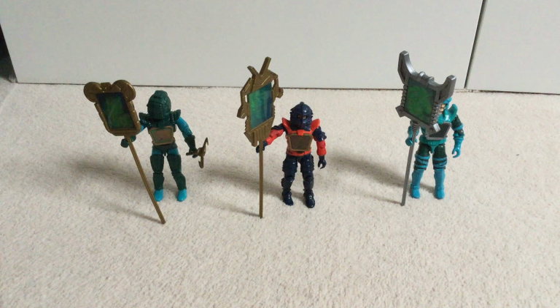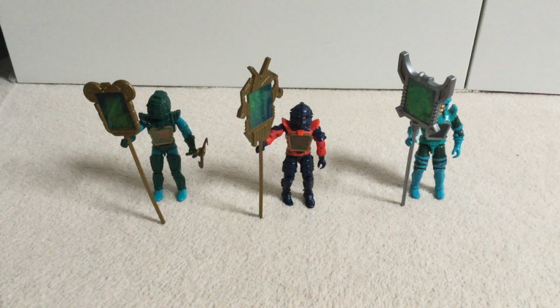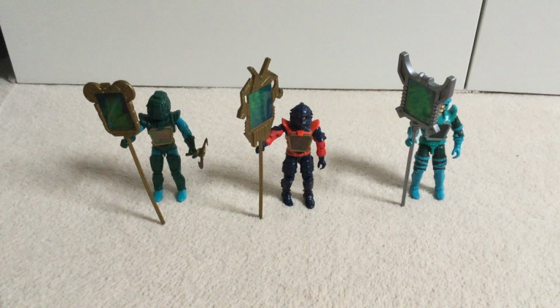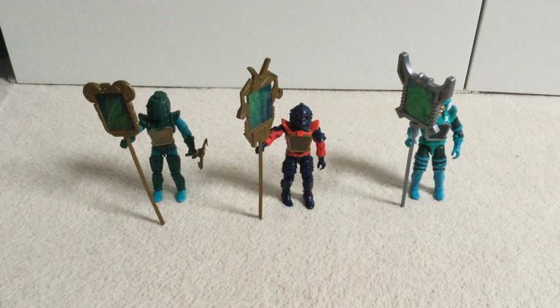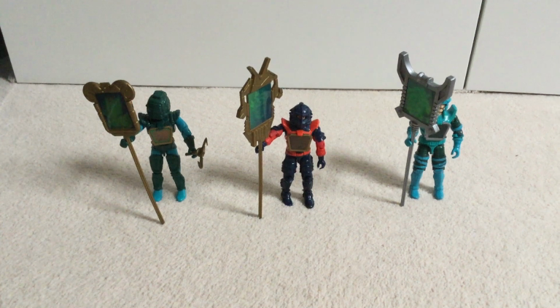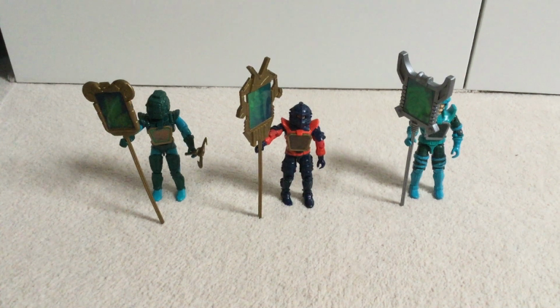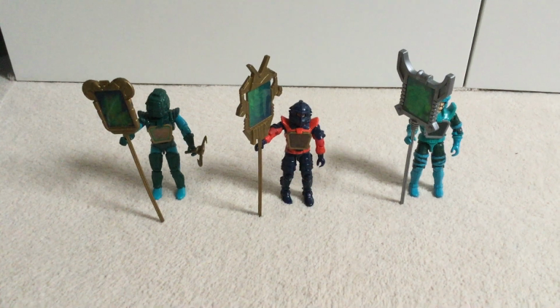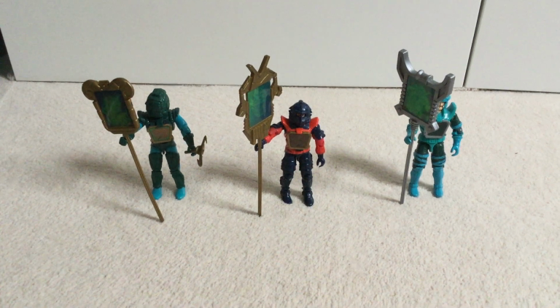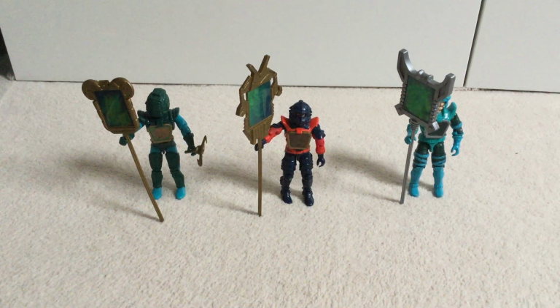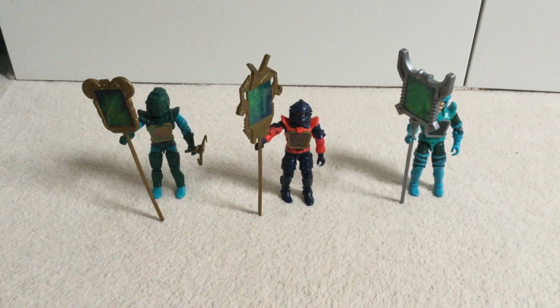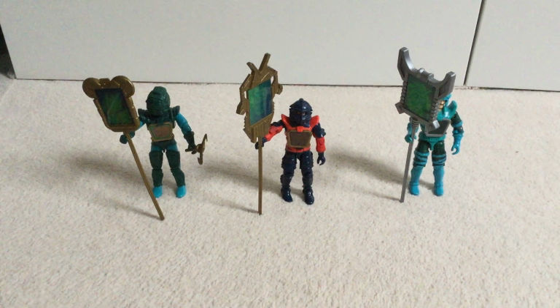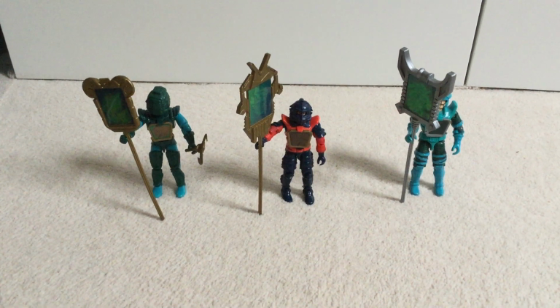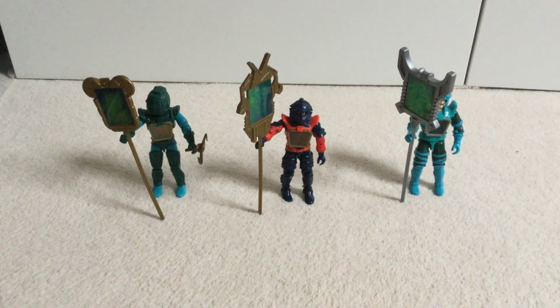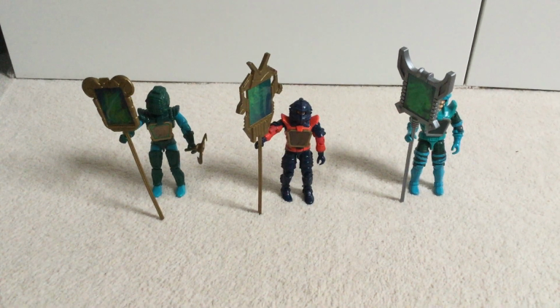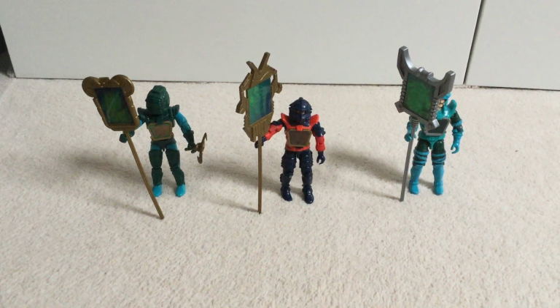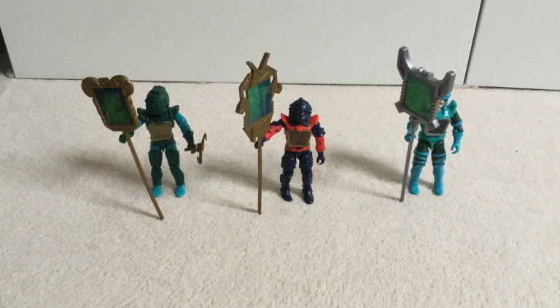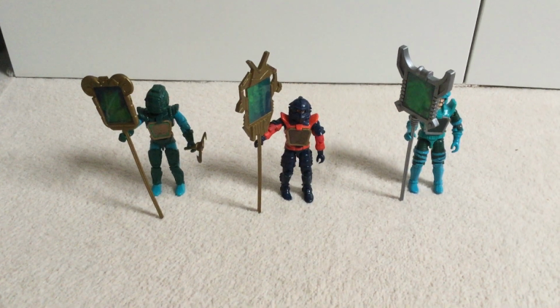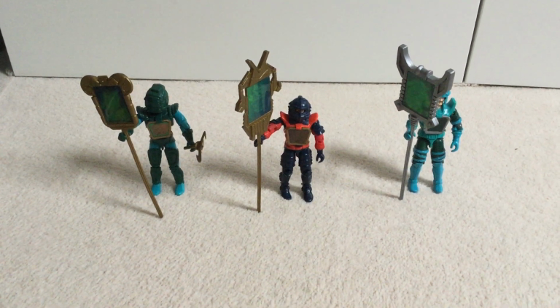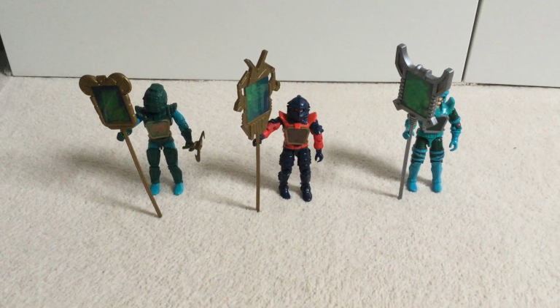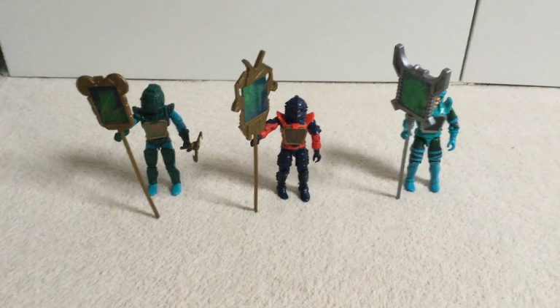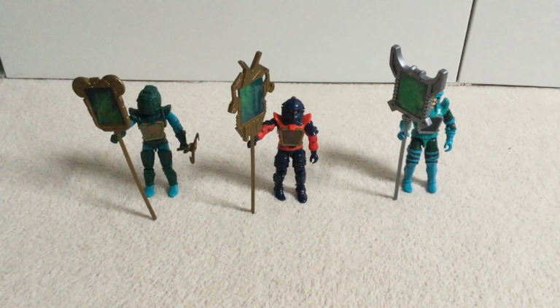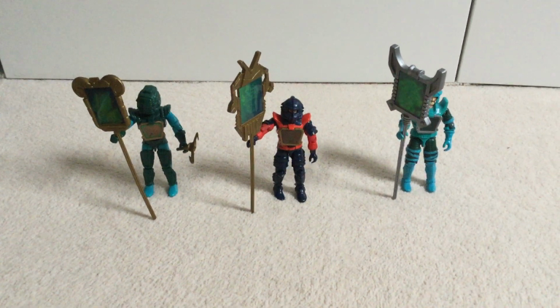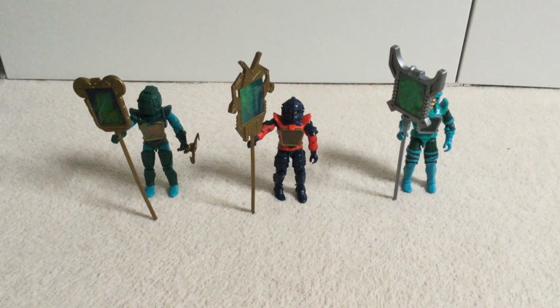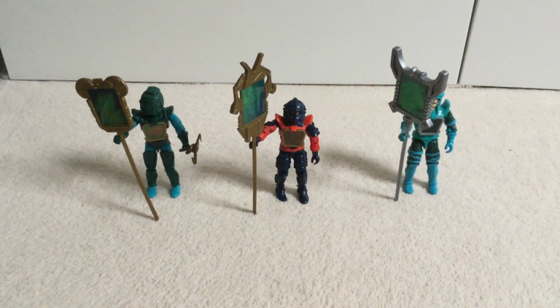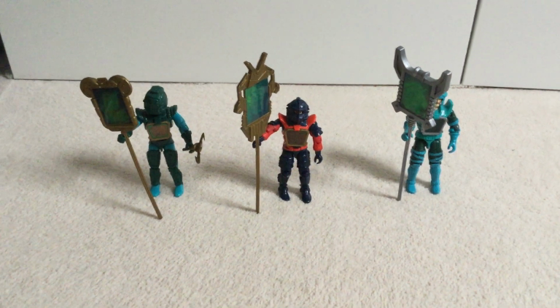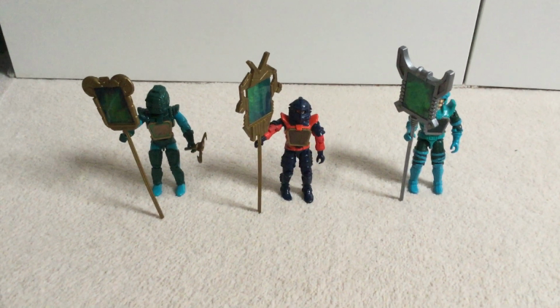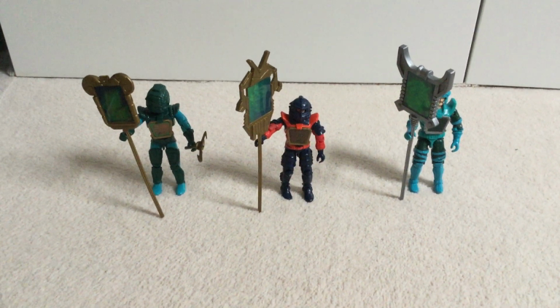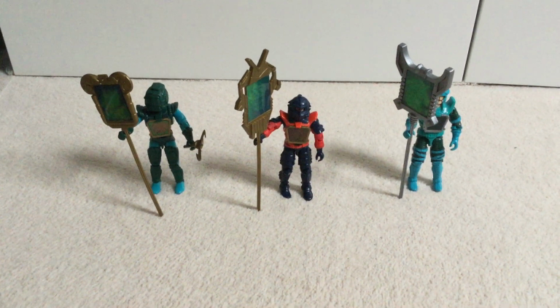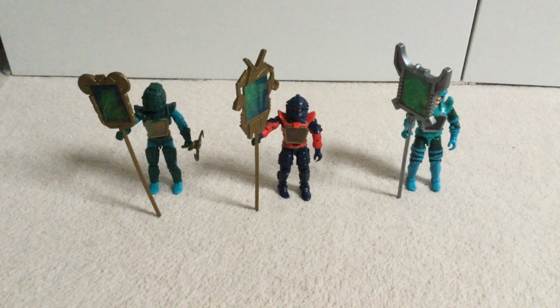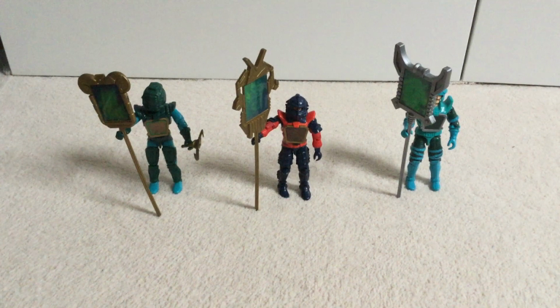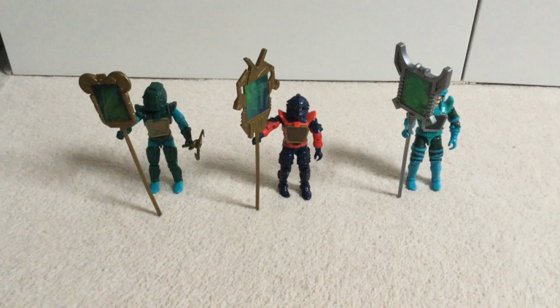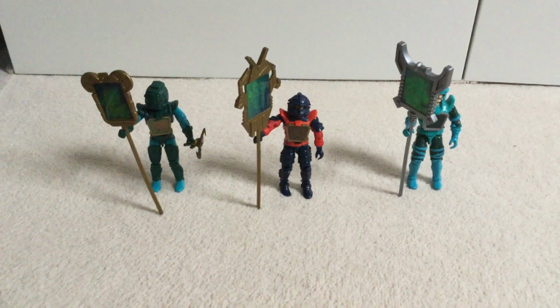Hello everyone, it's RetroAction, and welcome to a Visionaries Review: Knights of the Magical Light.